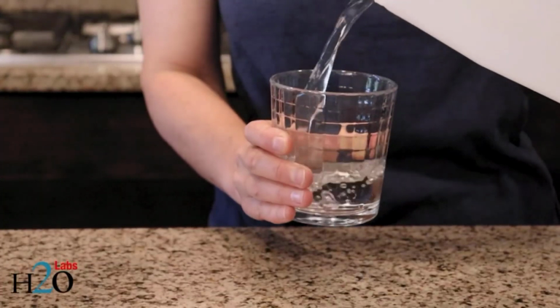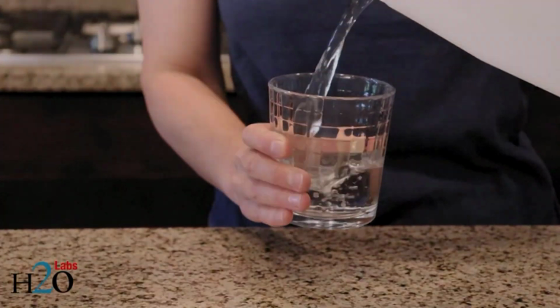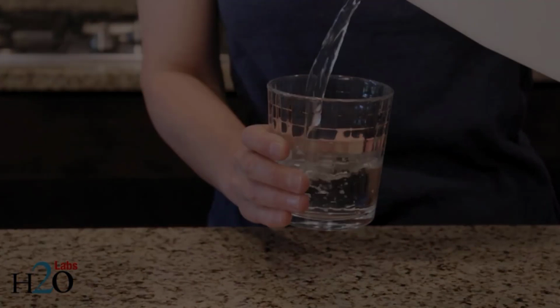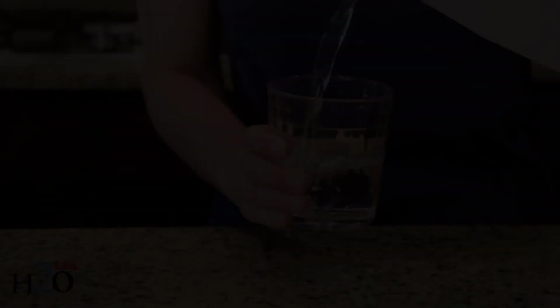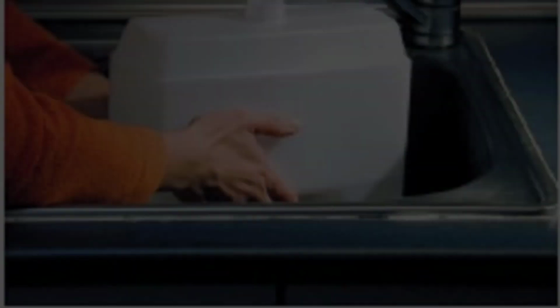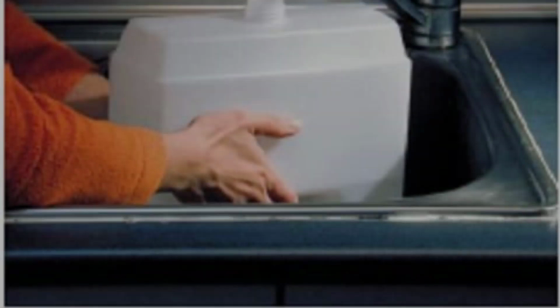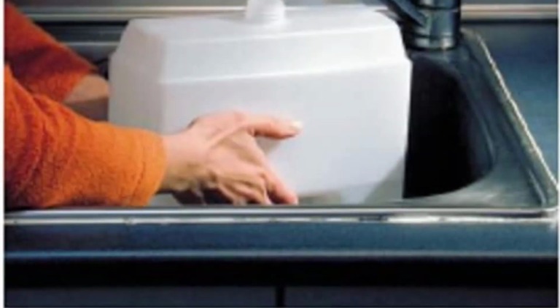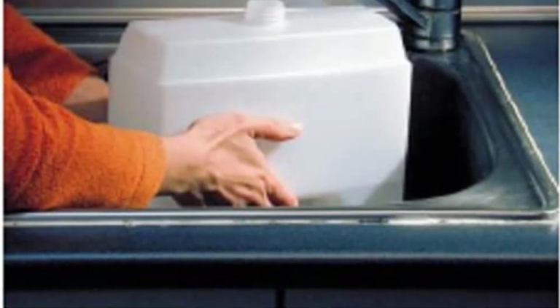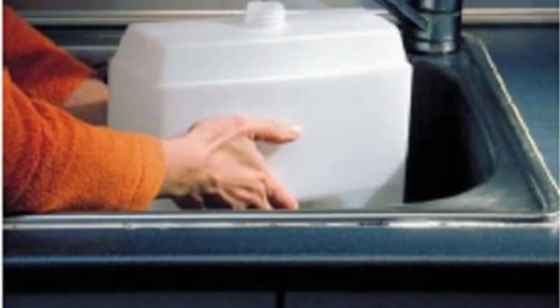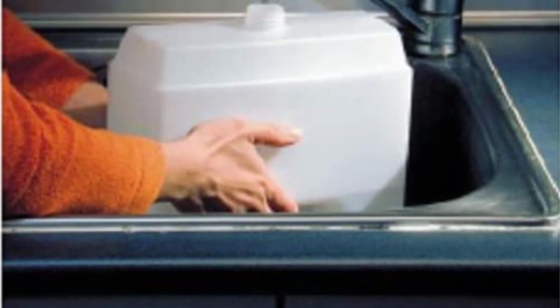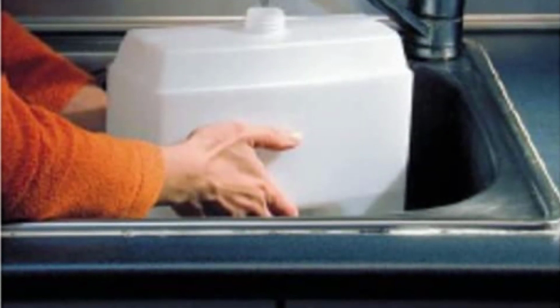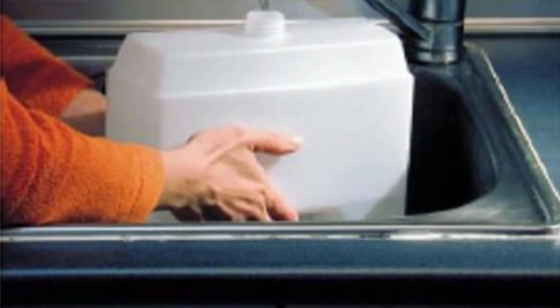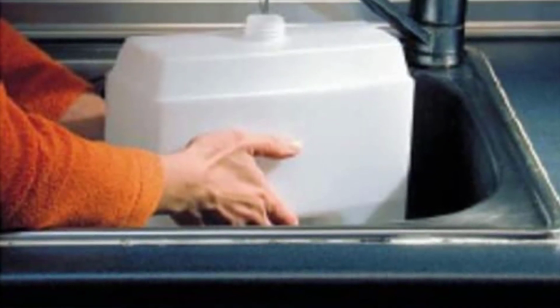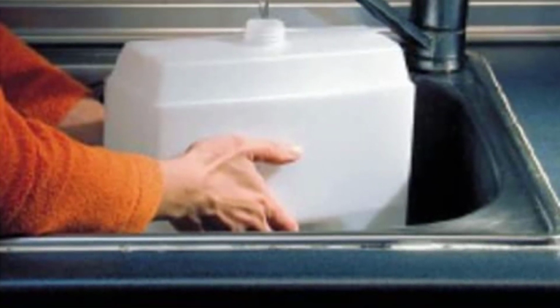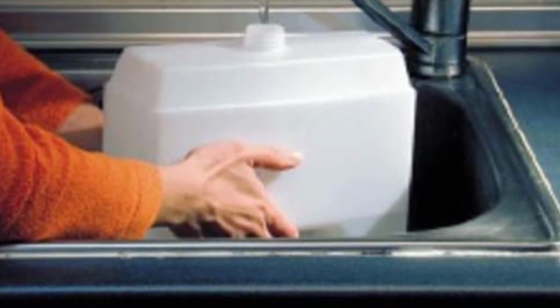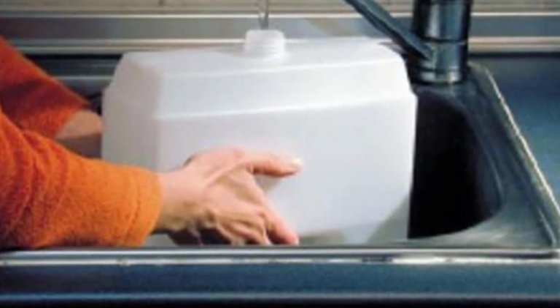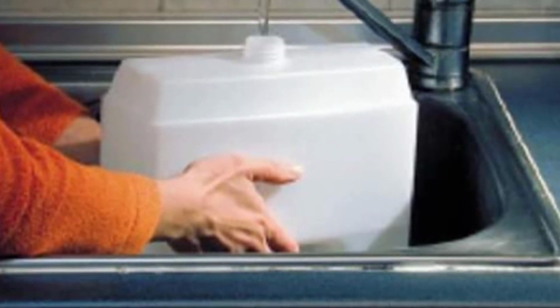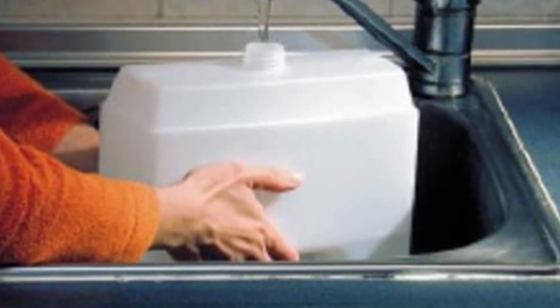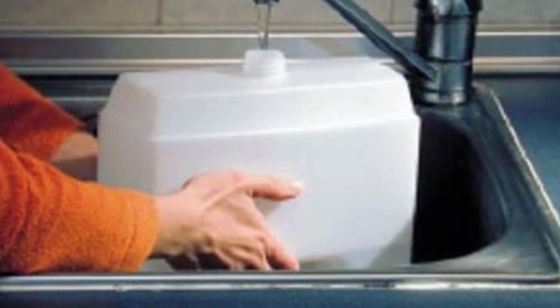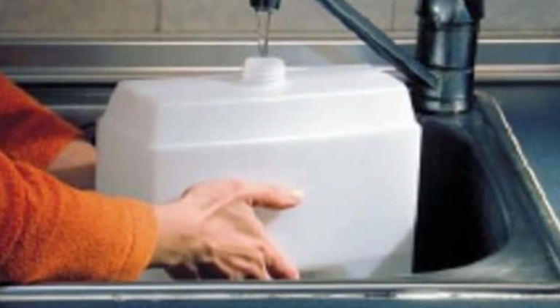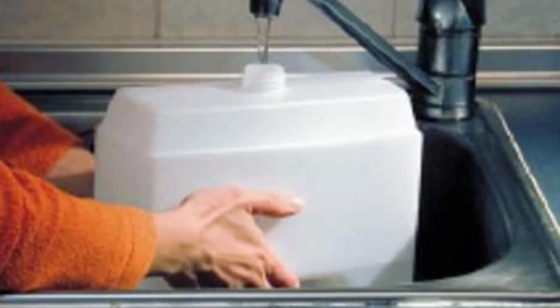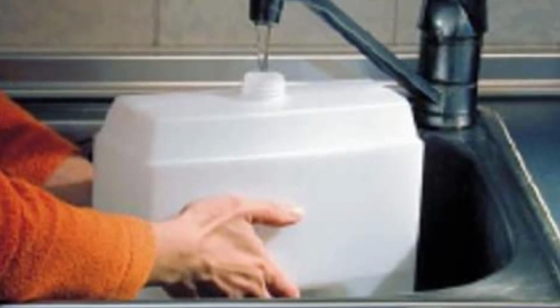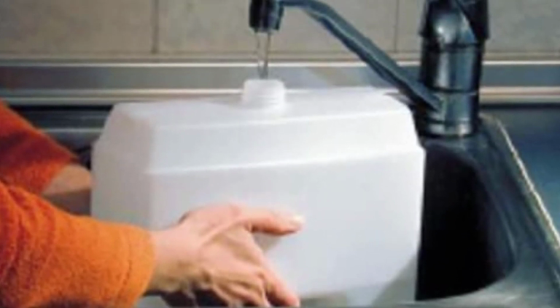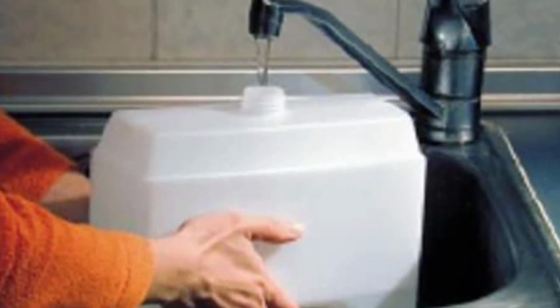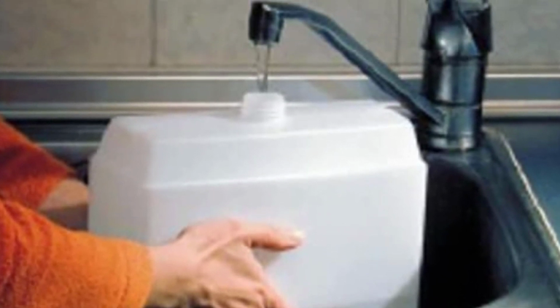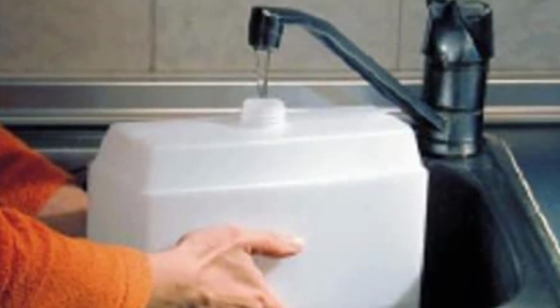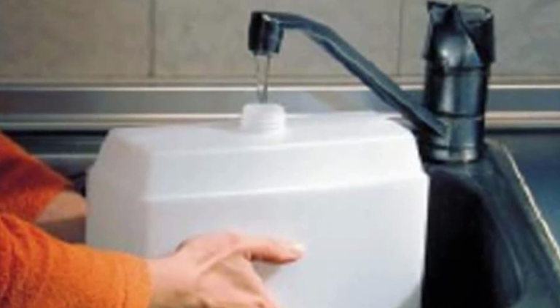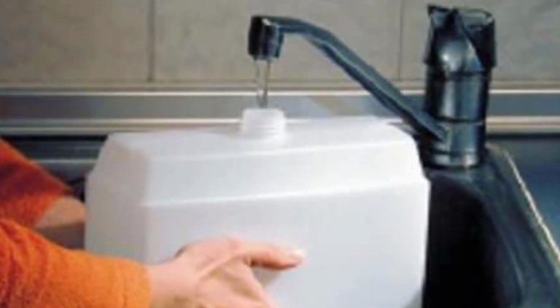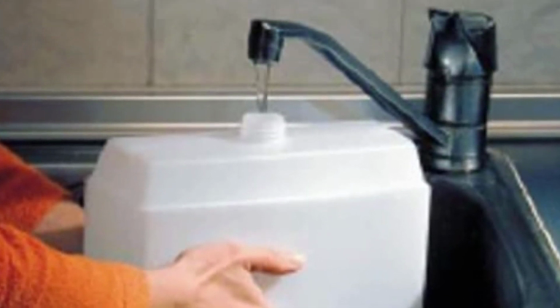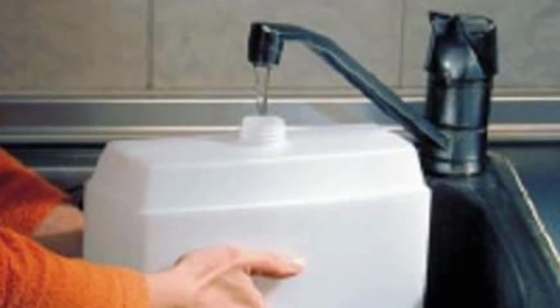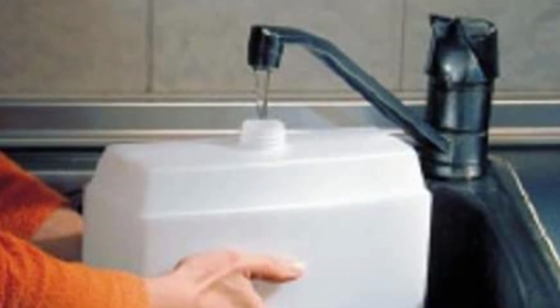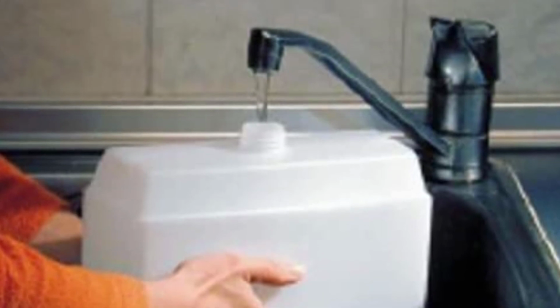Overall, this is a great option for anyone looking for a utilitarian, affordable way to purify their tap water.